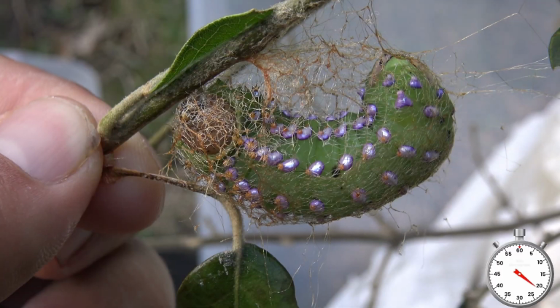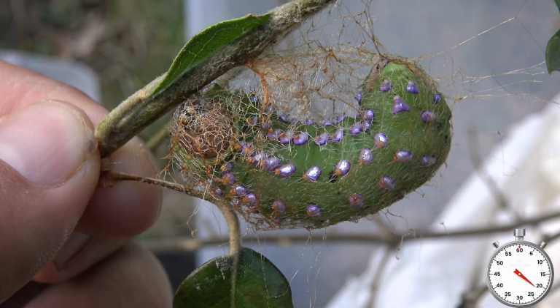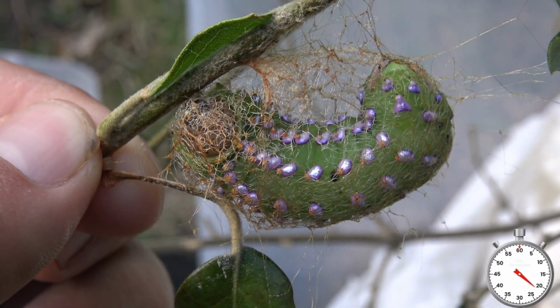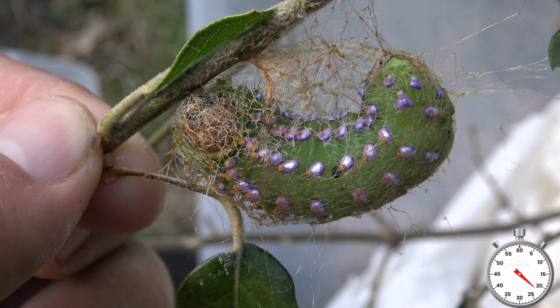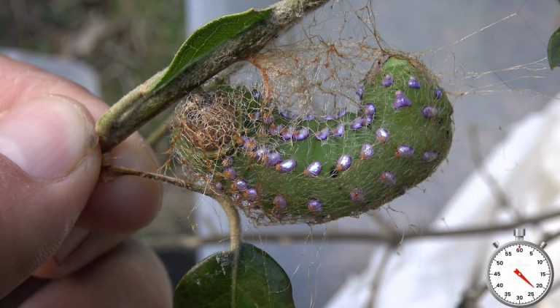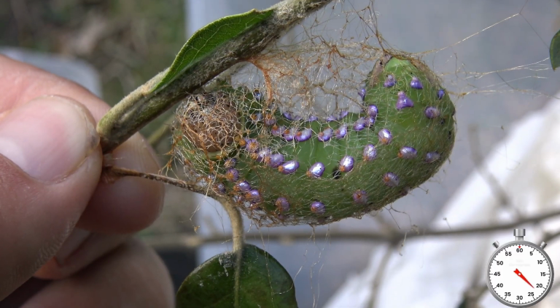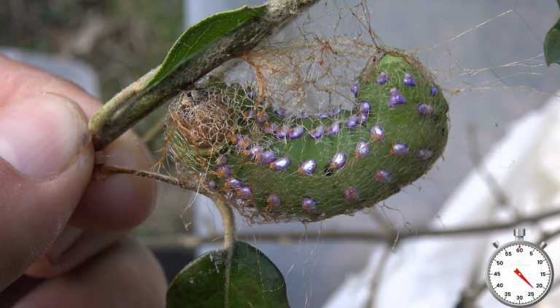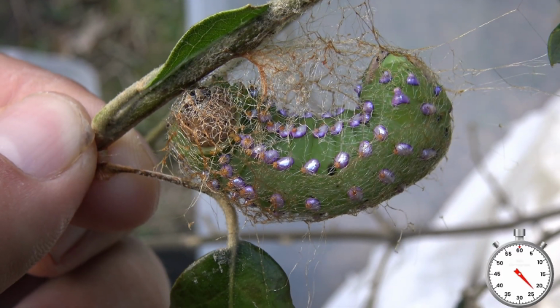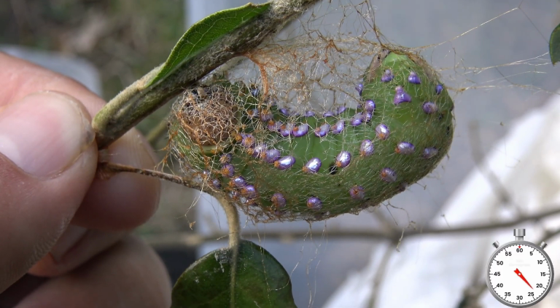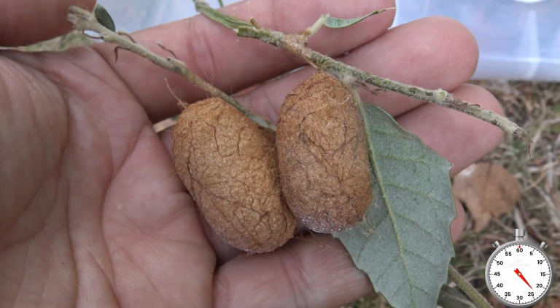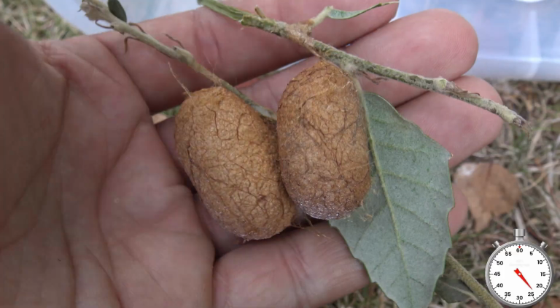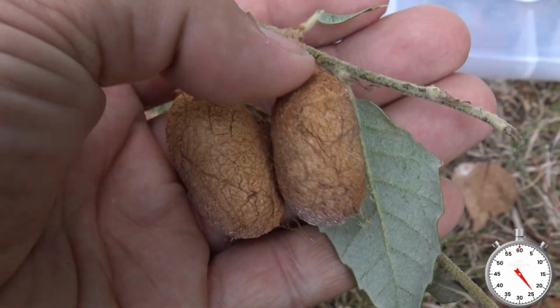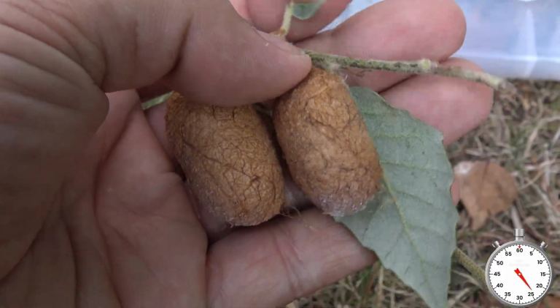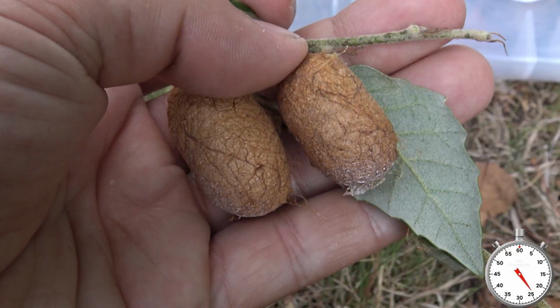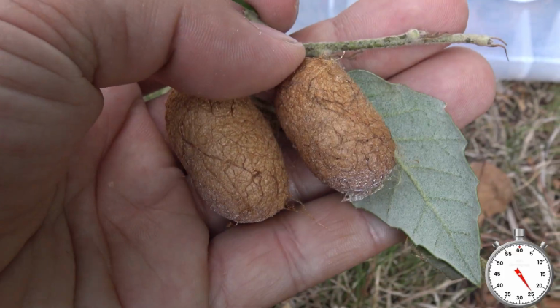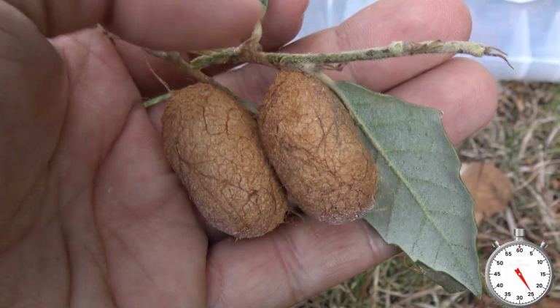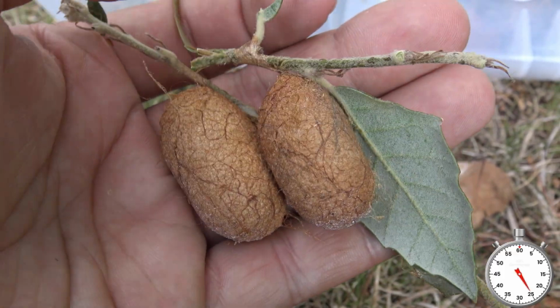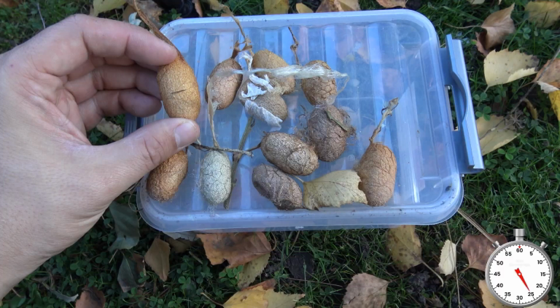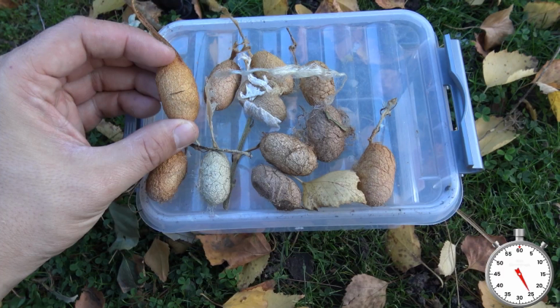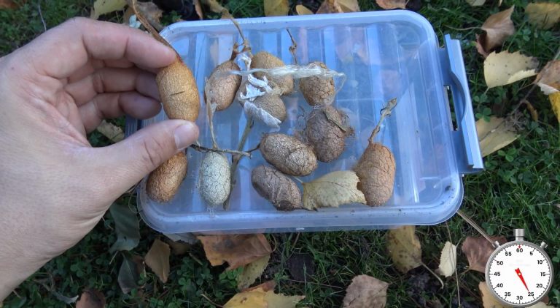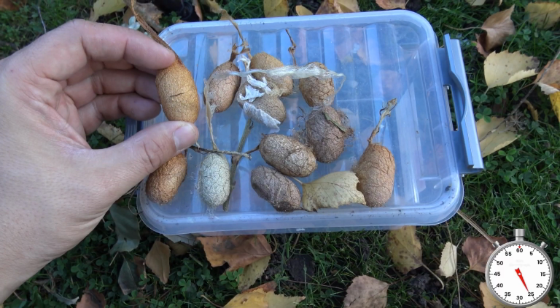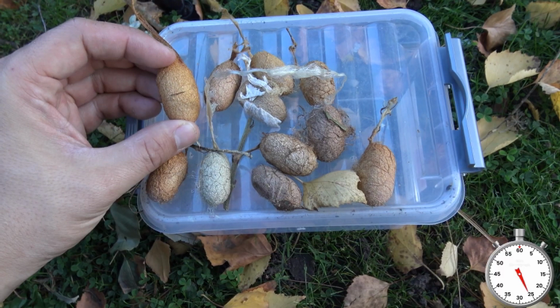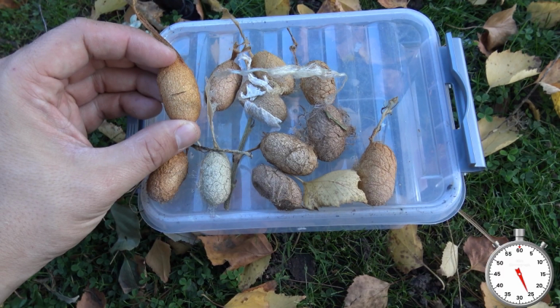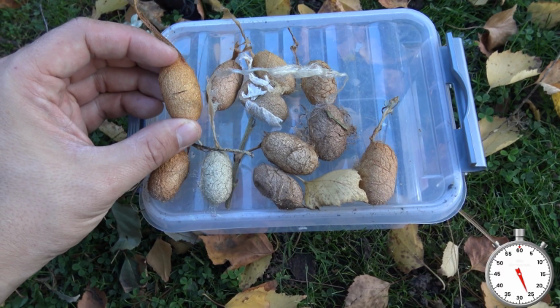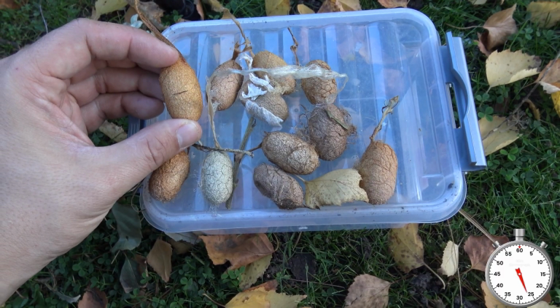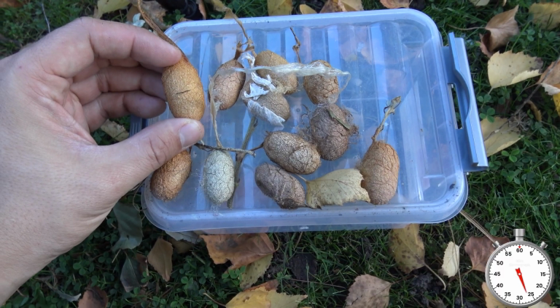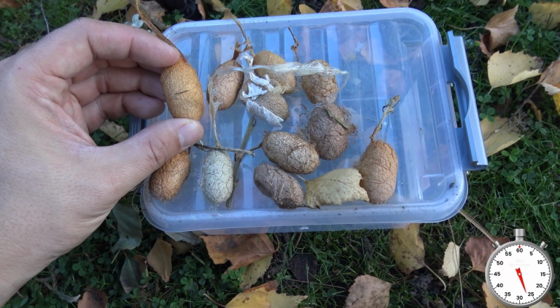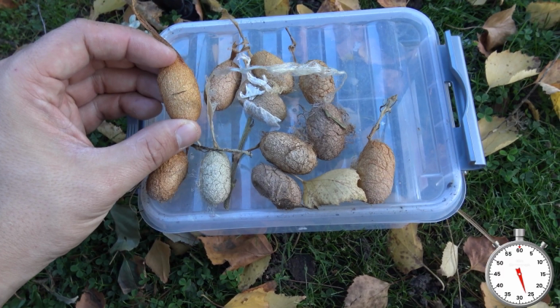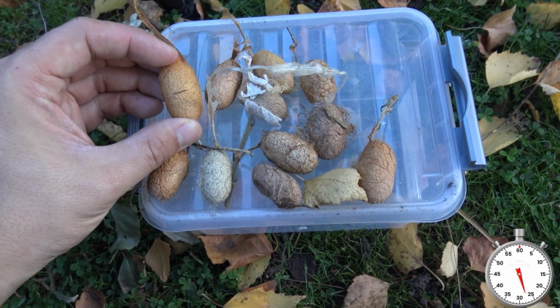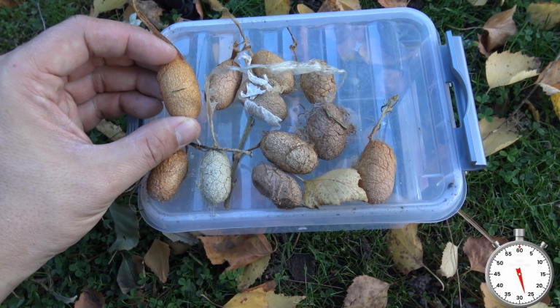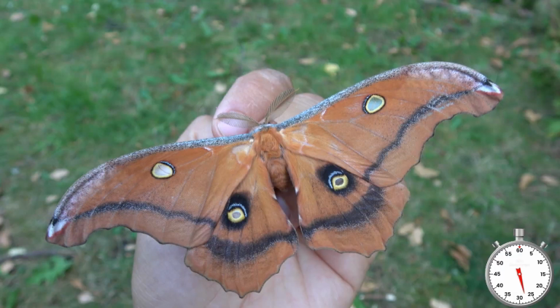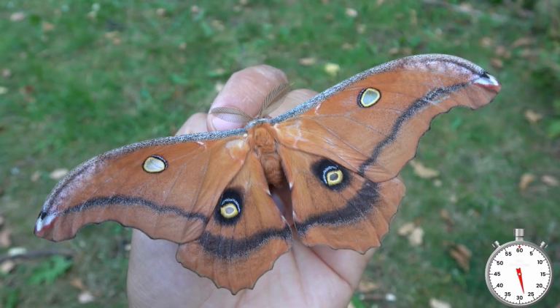Look at that. After a while they spin cocoons which are egg-shaped. The cocoons need to hibernate, and after that — there you go.